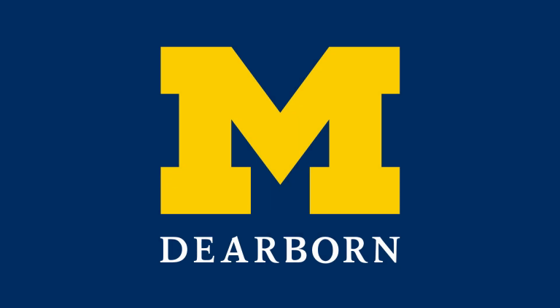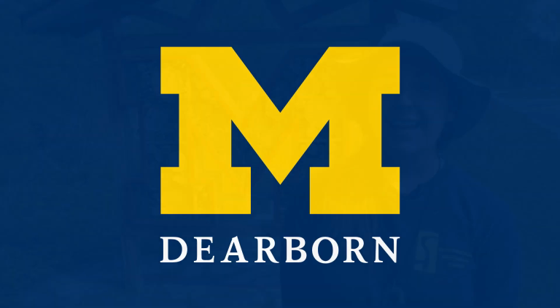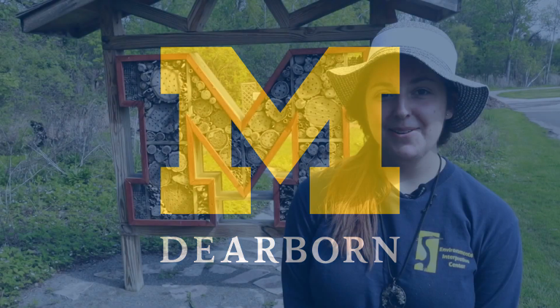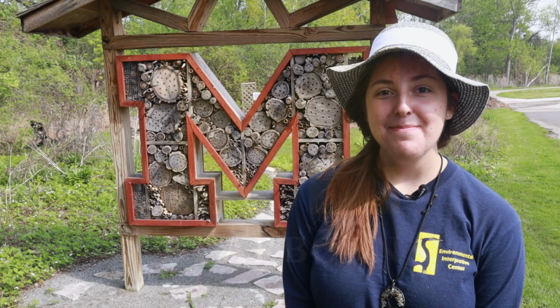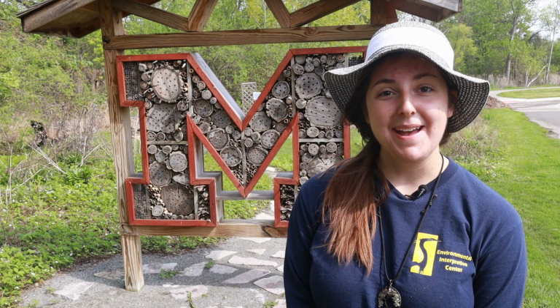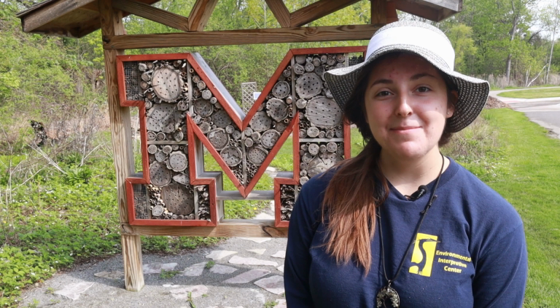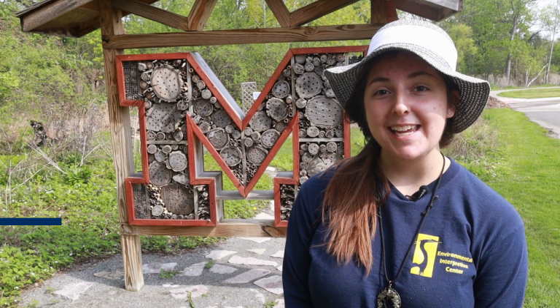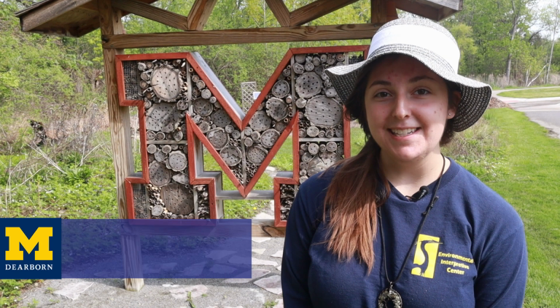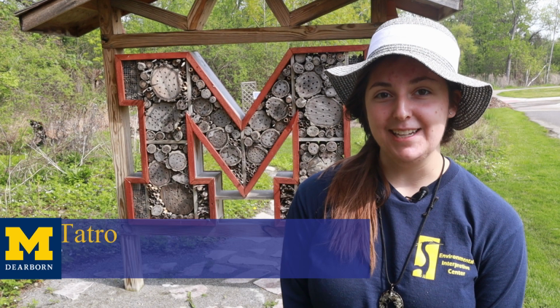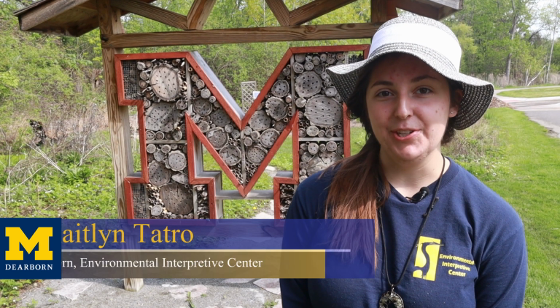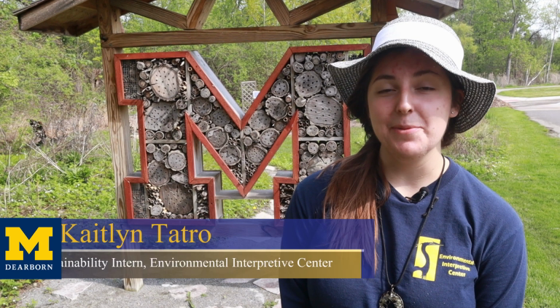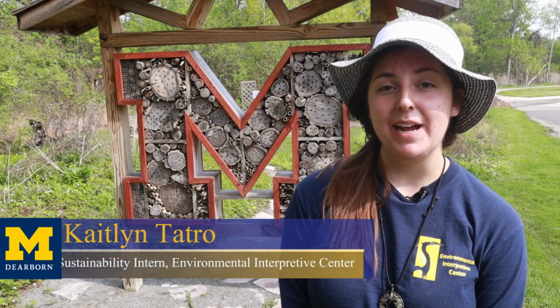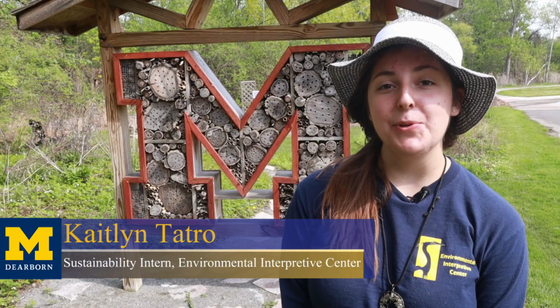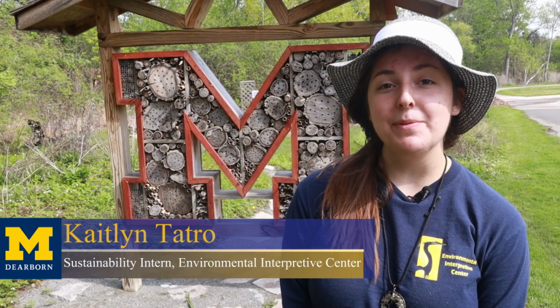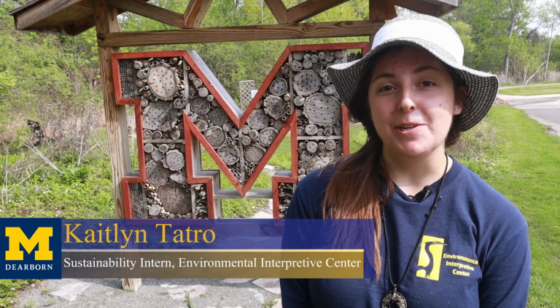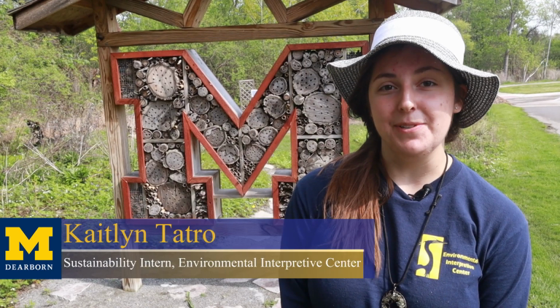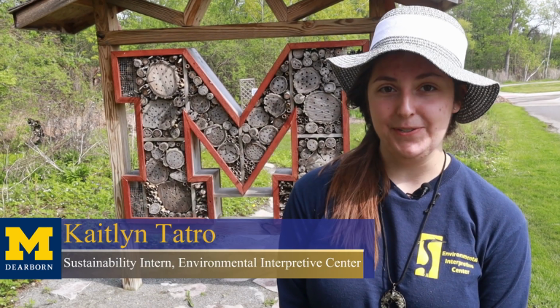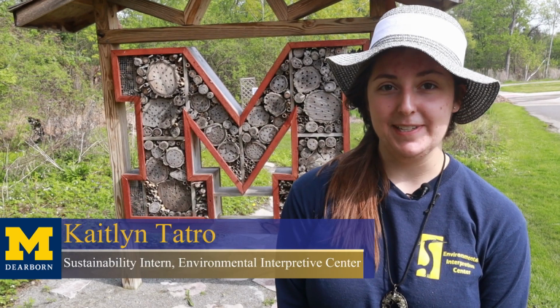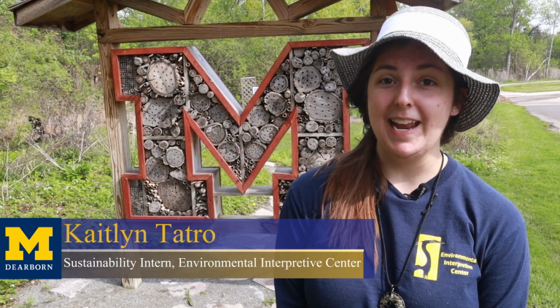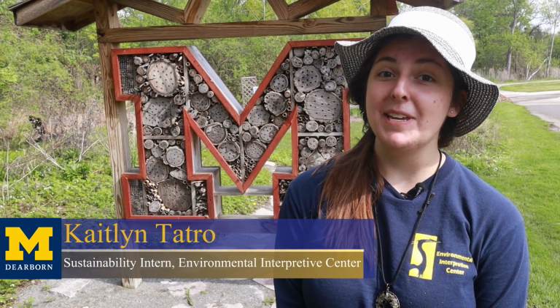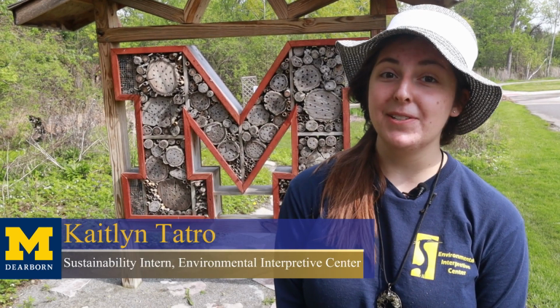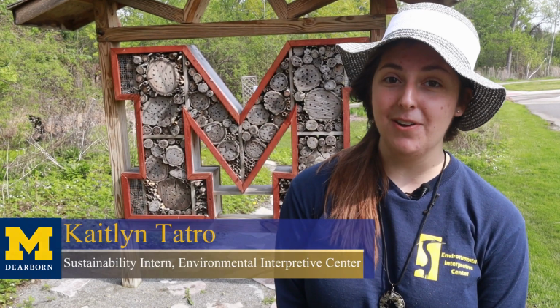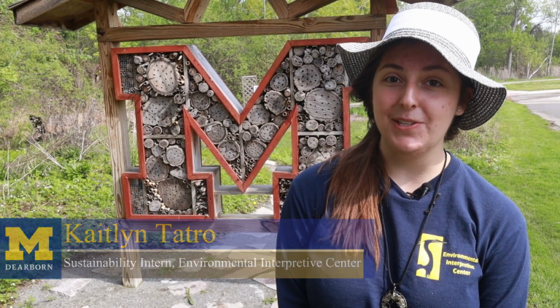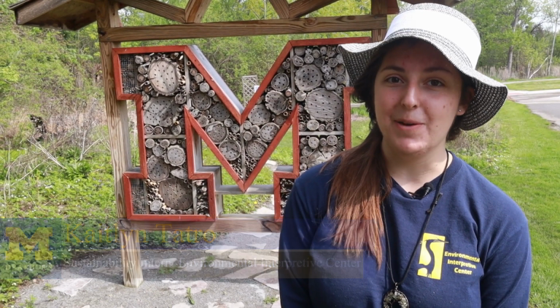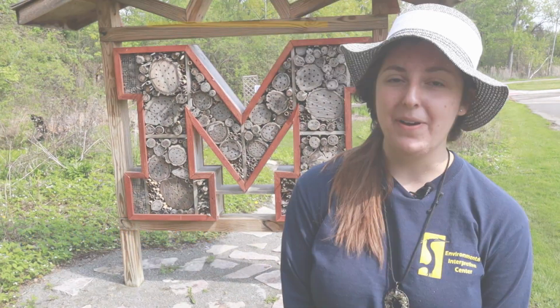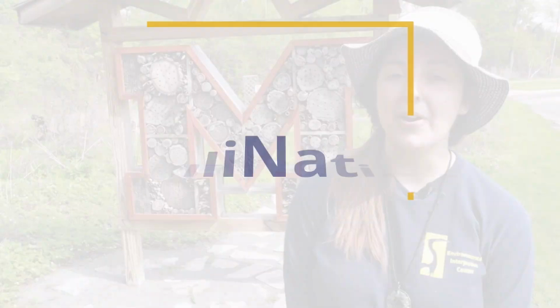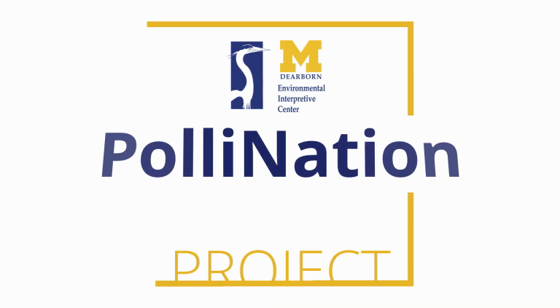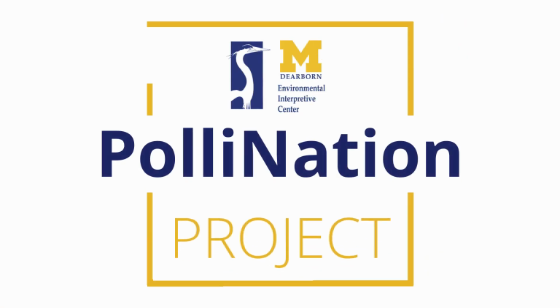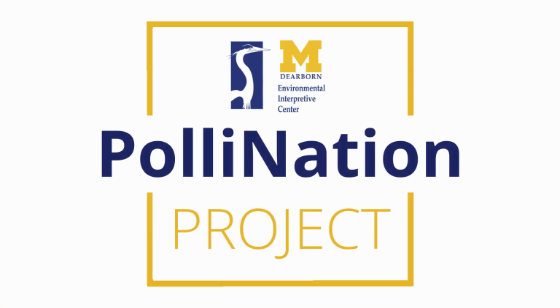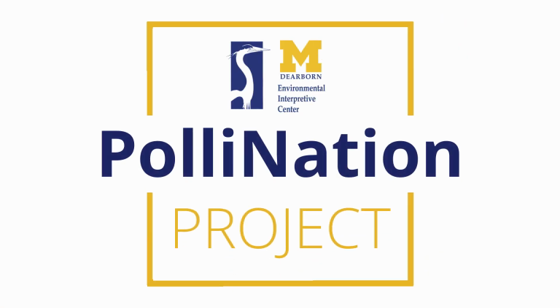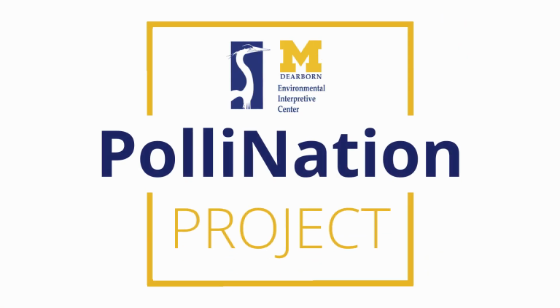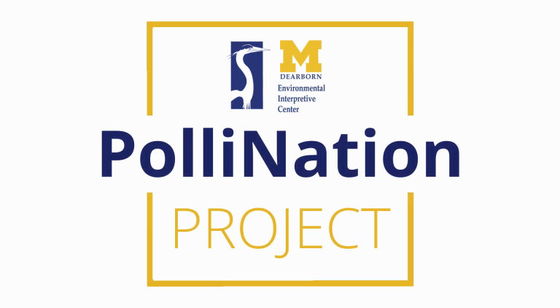Hello, my name is Caitlin Tatro, a proud UM-Dearborn student, and I'm here to talk to you about our pollination project.